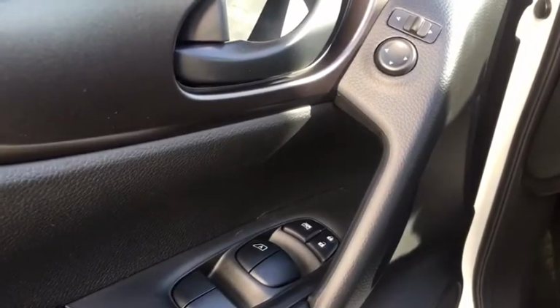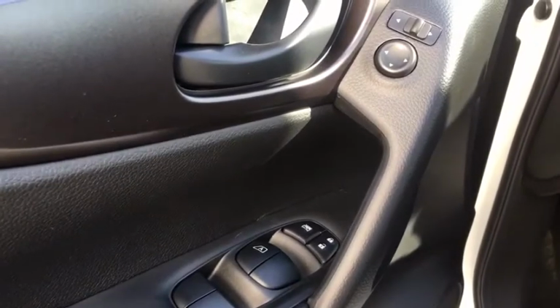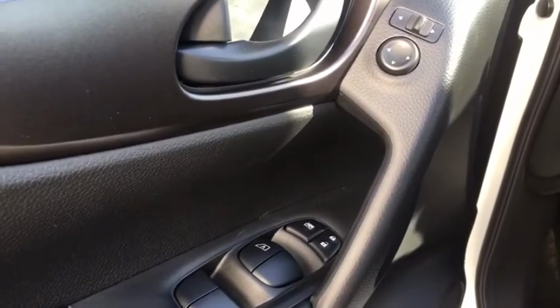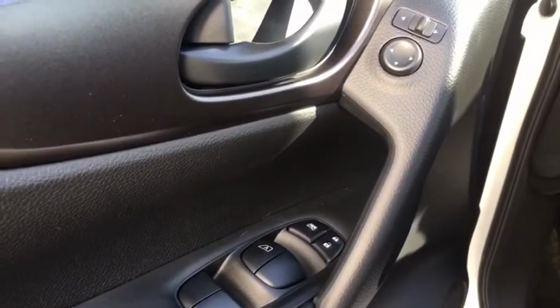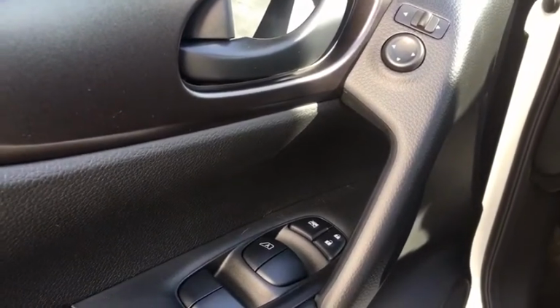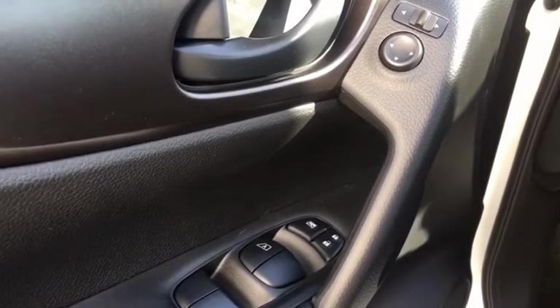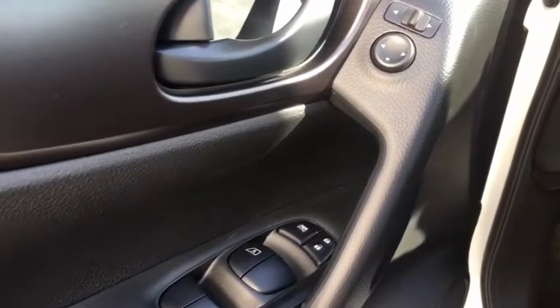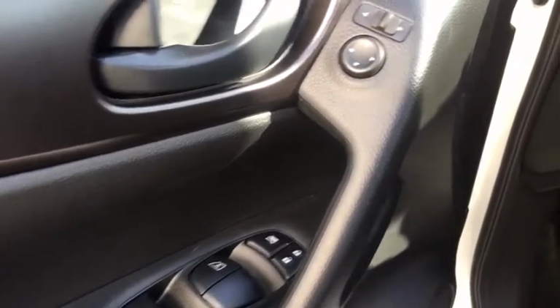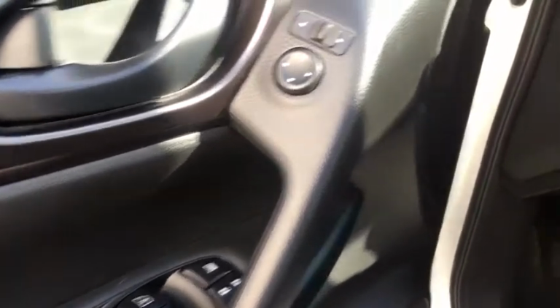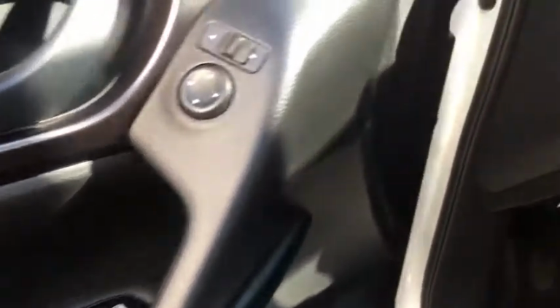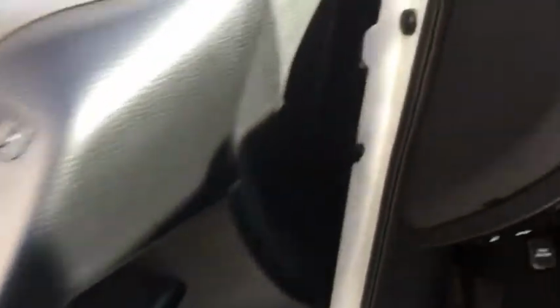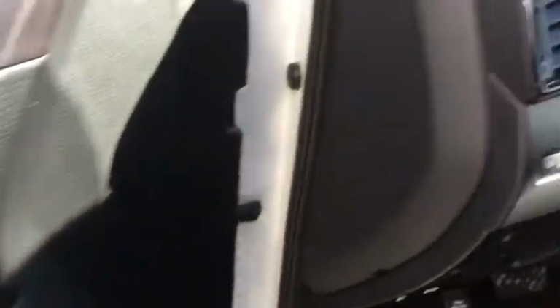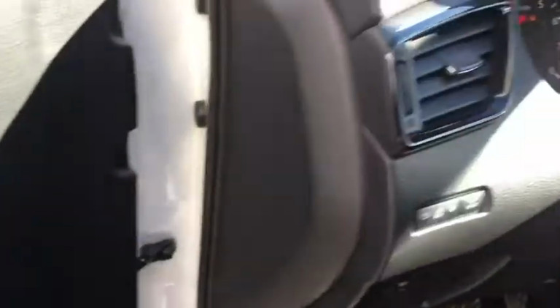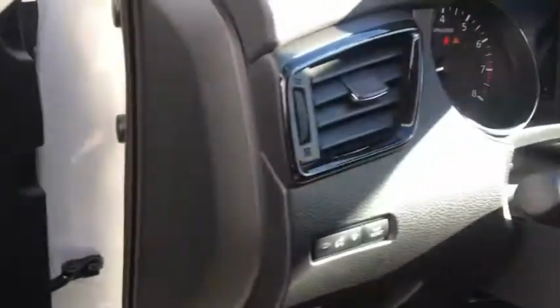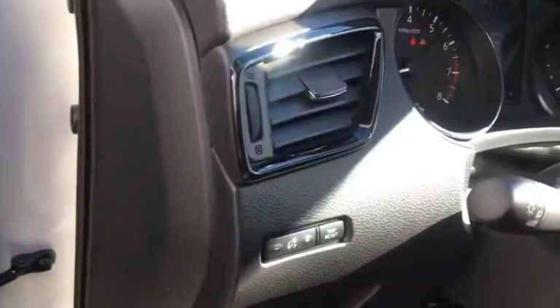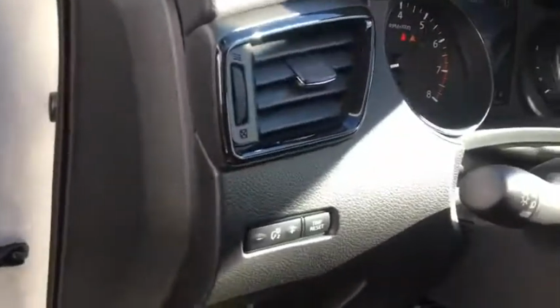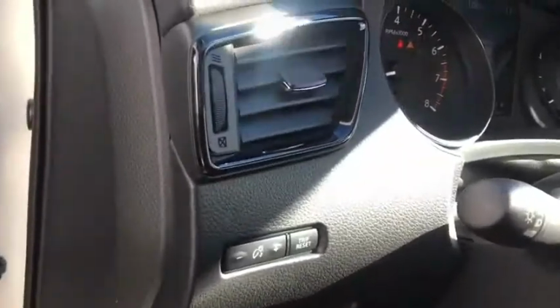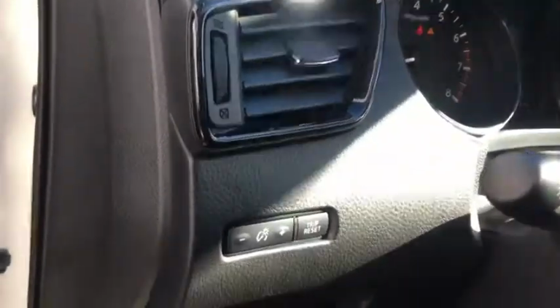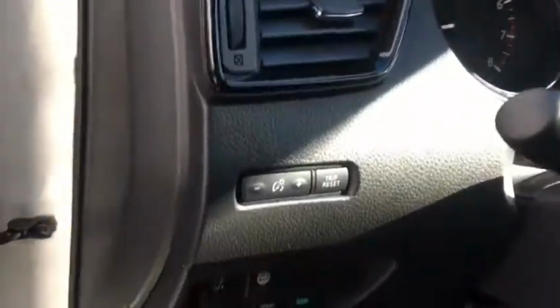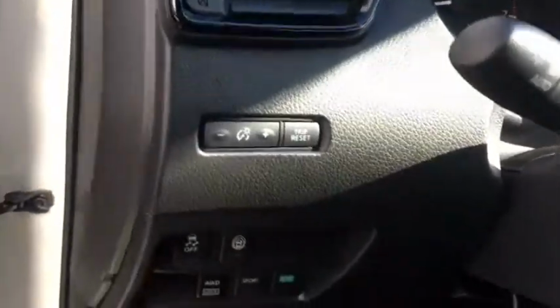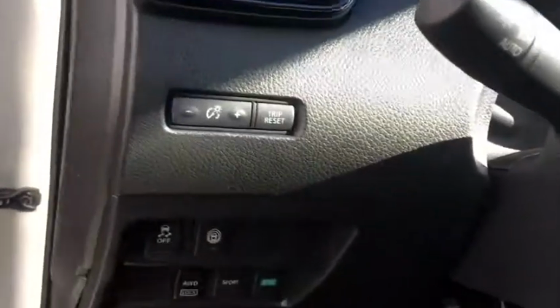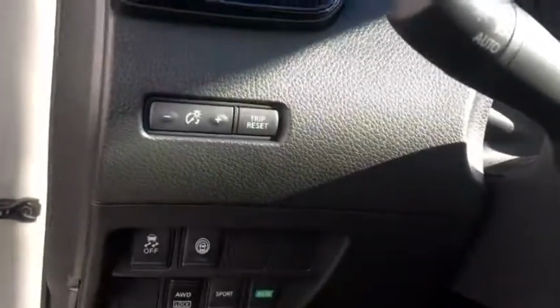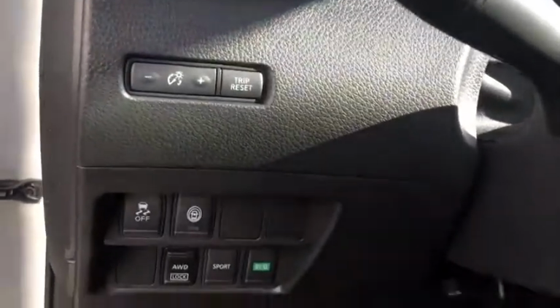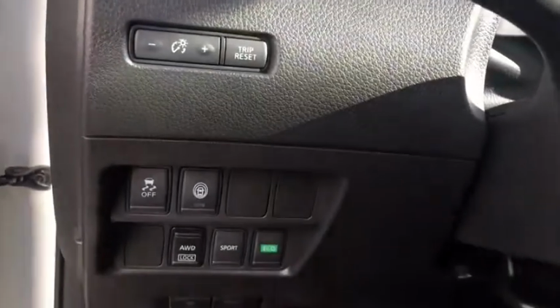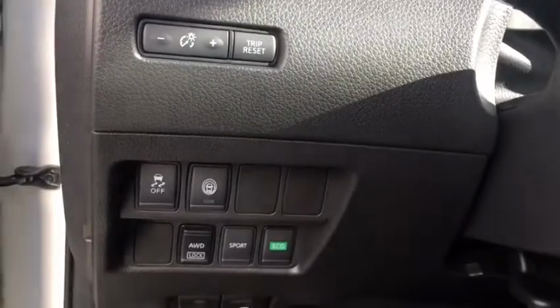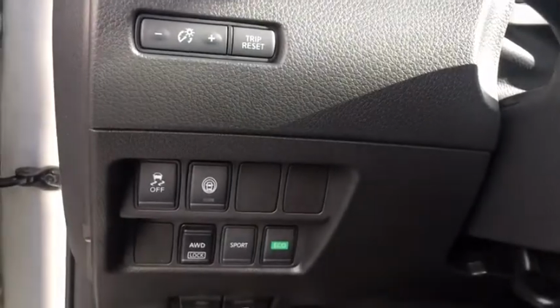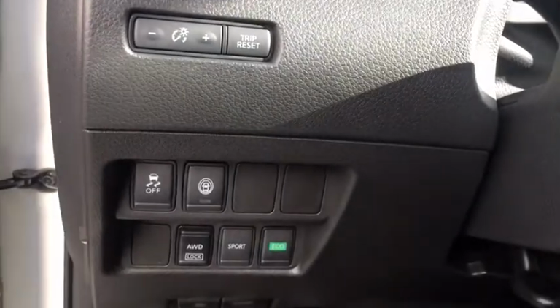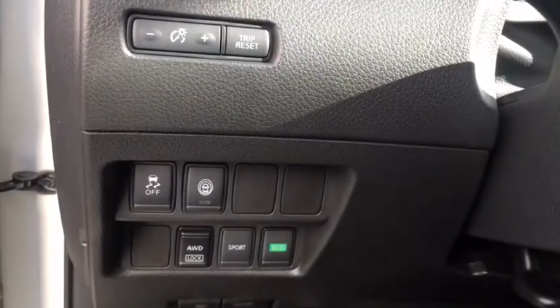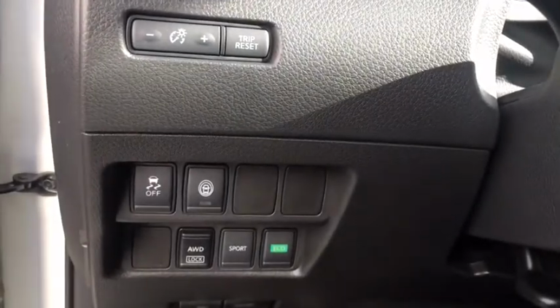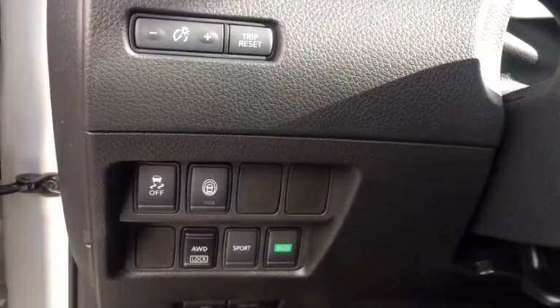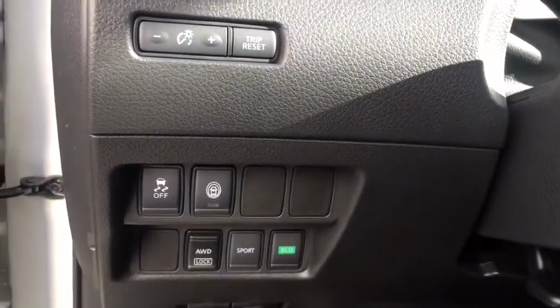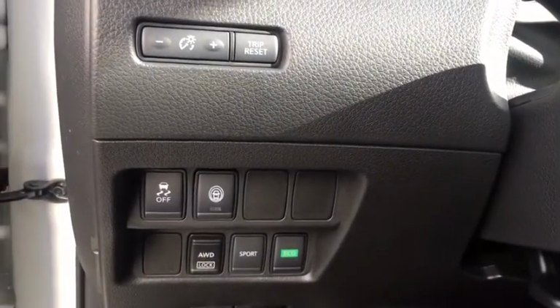Overhead console, tachometer, cargo area light, rear view camera, and retained accessory power.